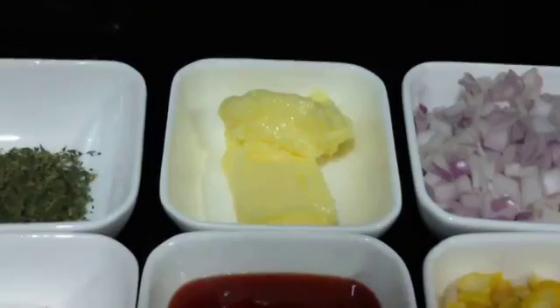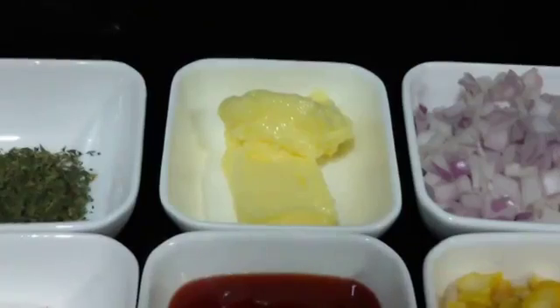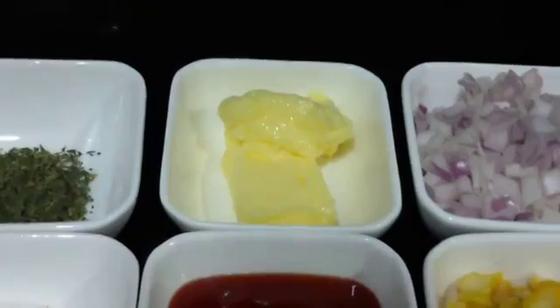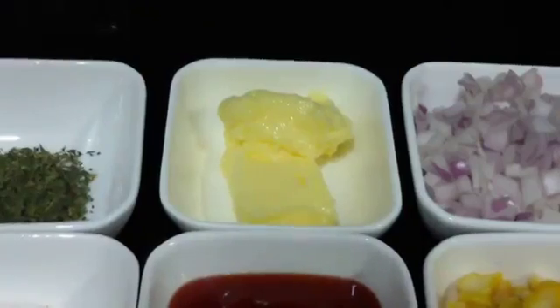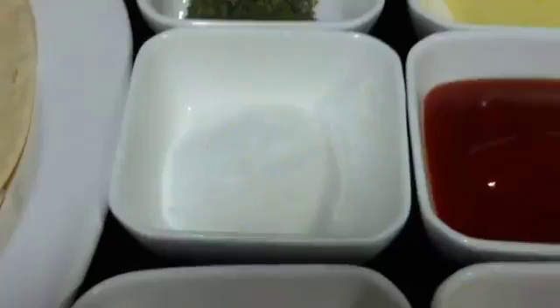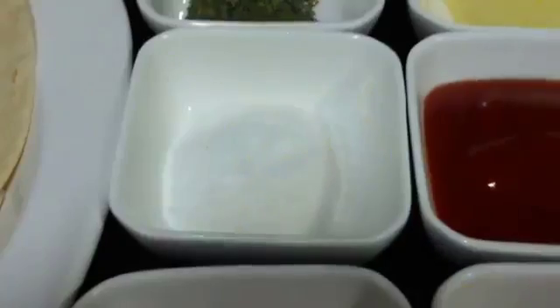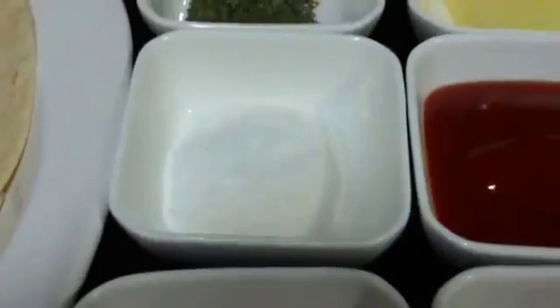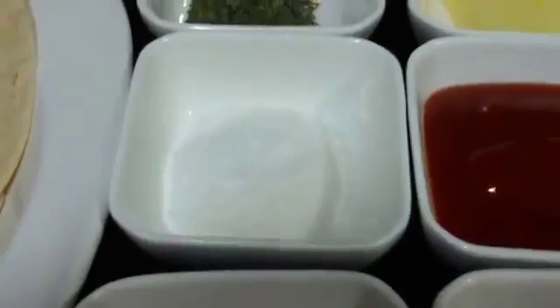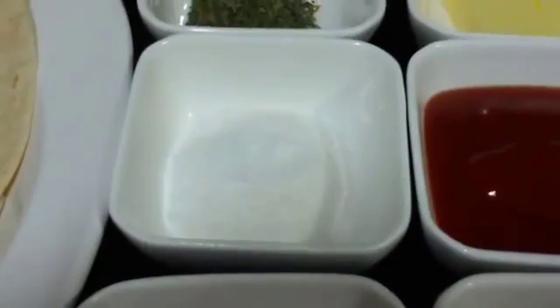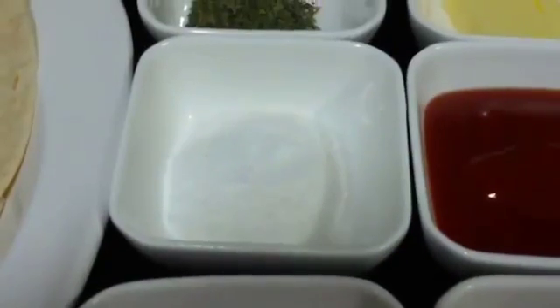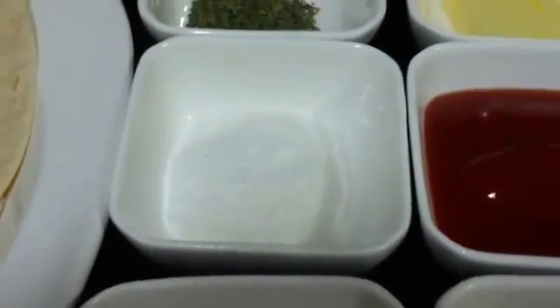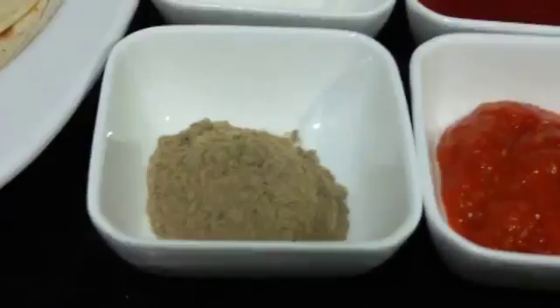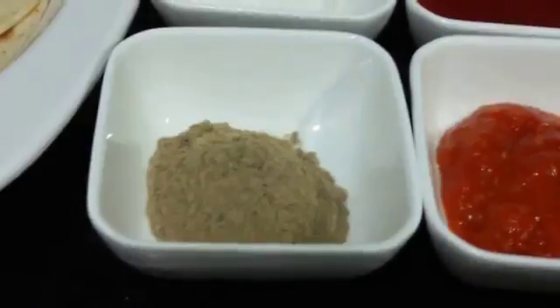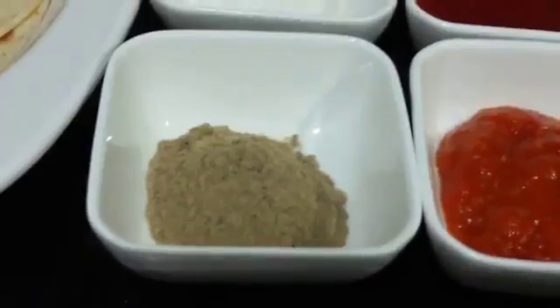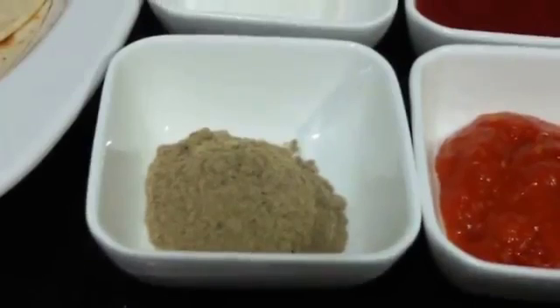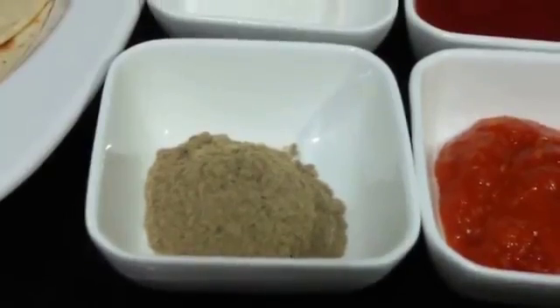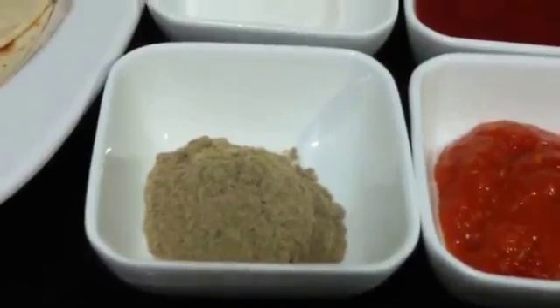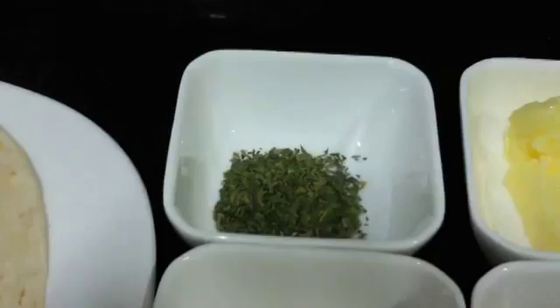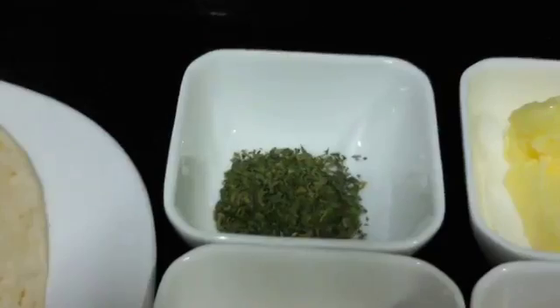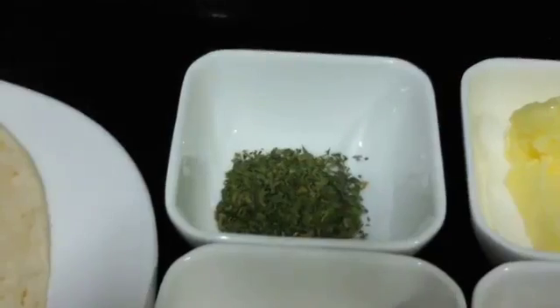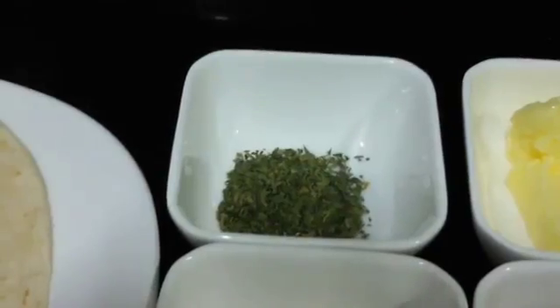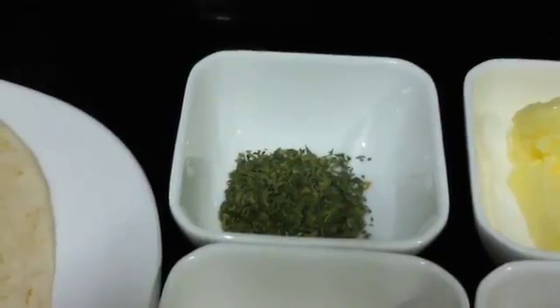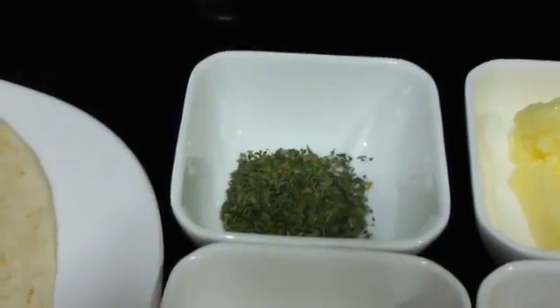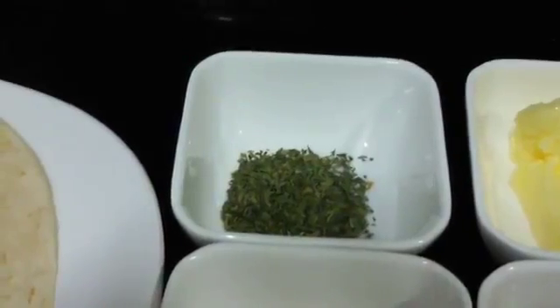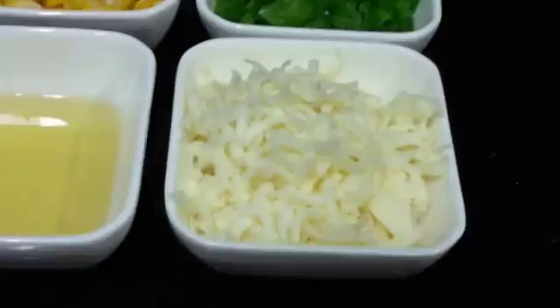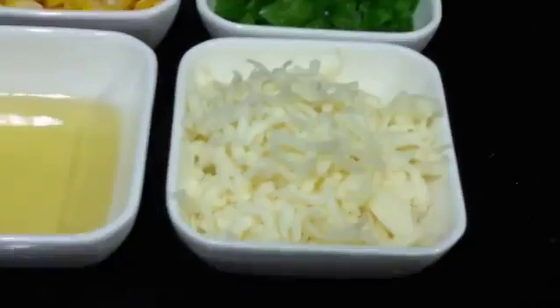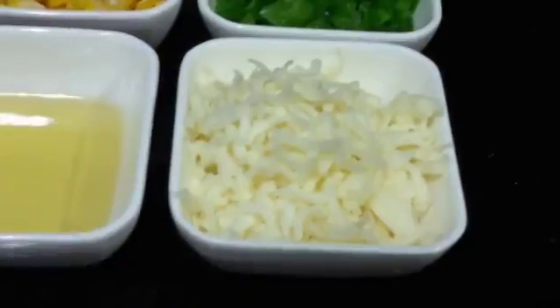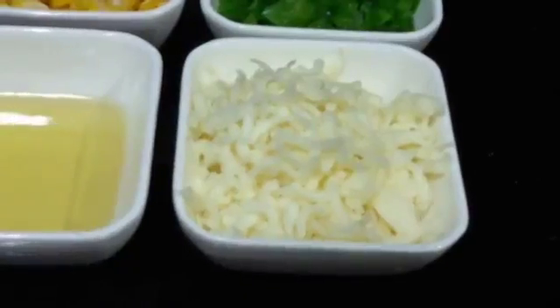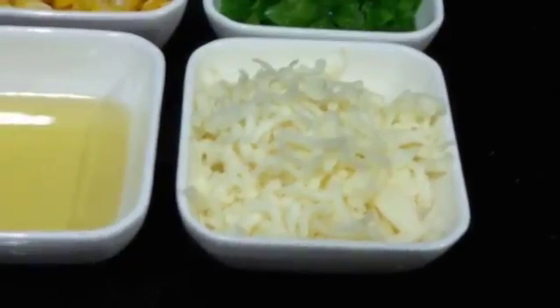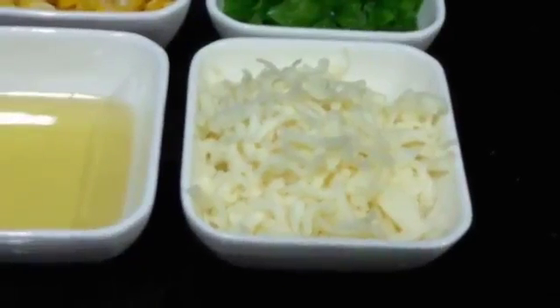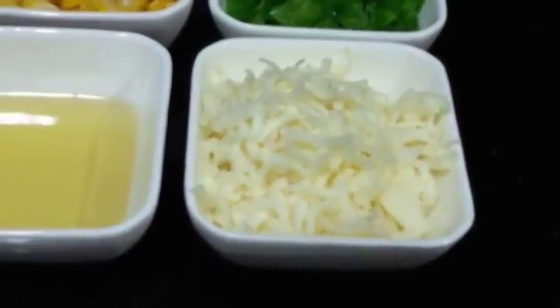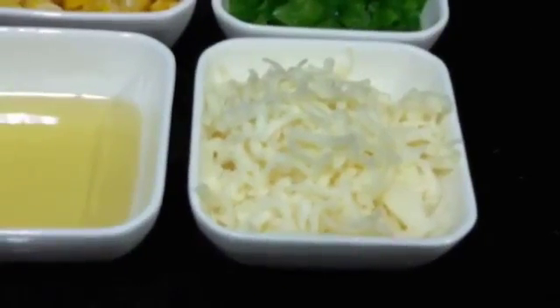Butter, salt to taste, some pepper, some parsley, and lastly grated cheese.